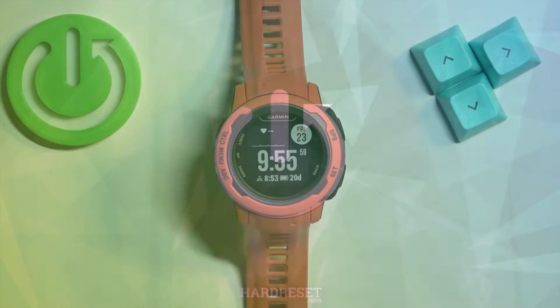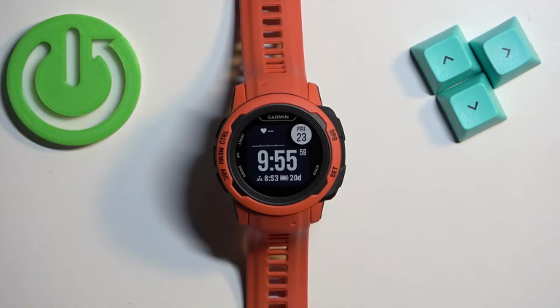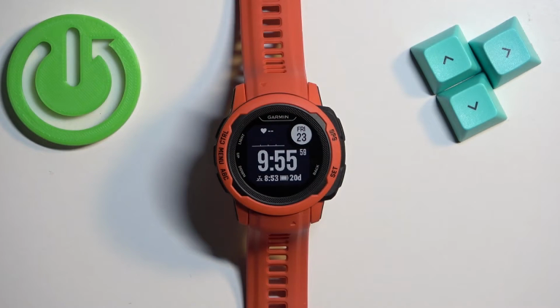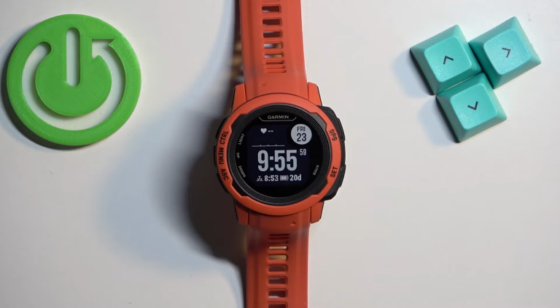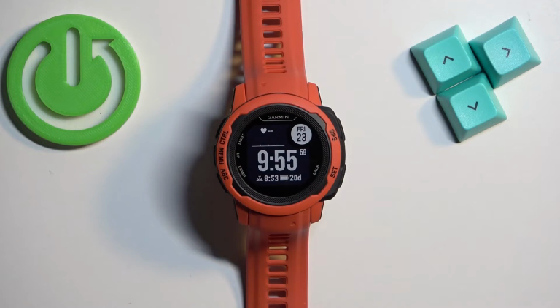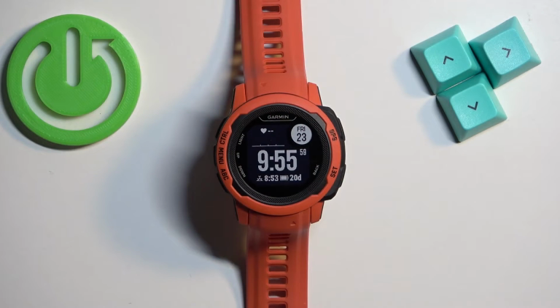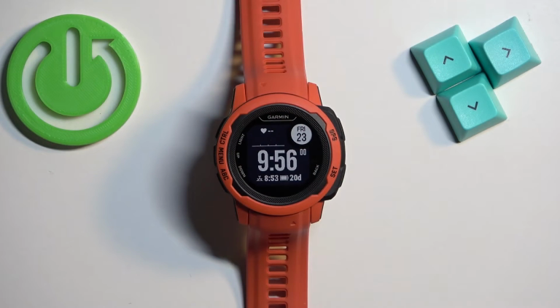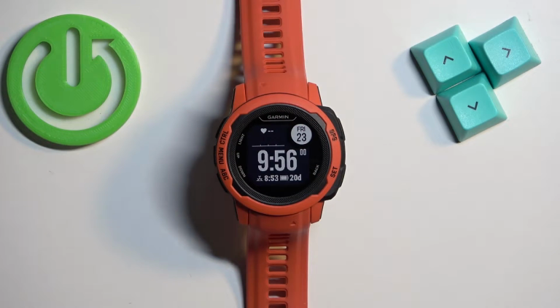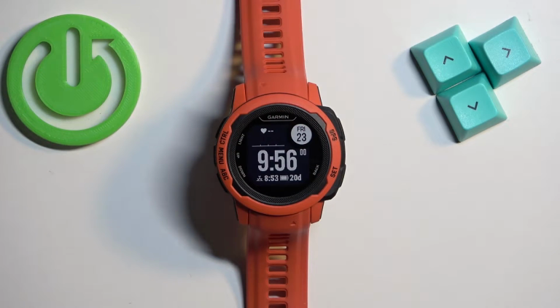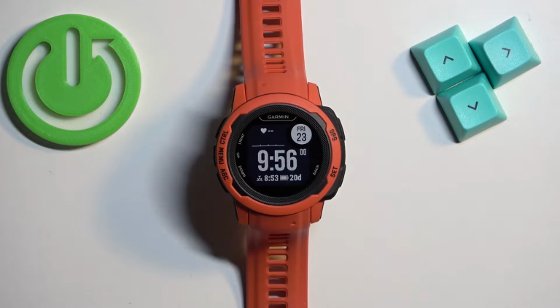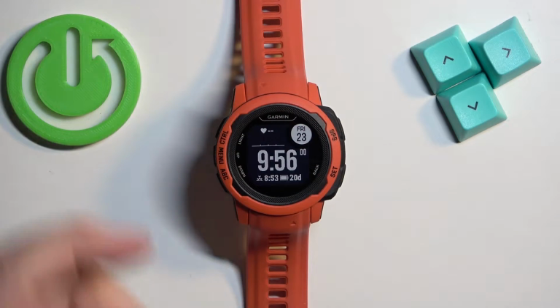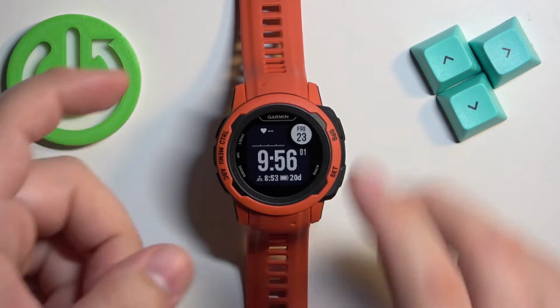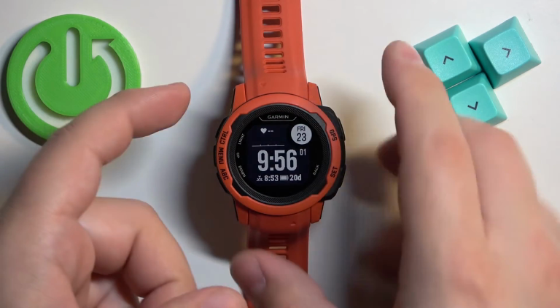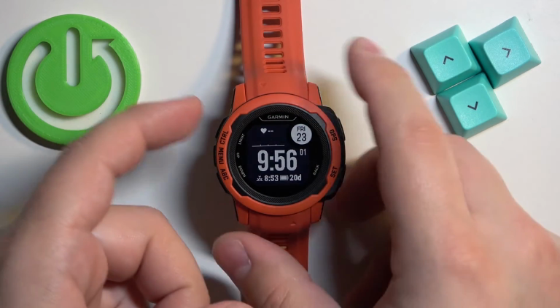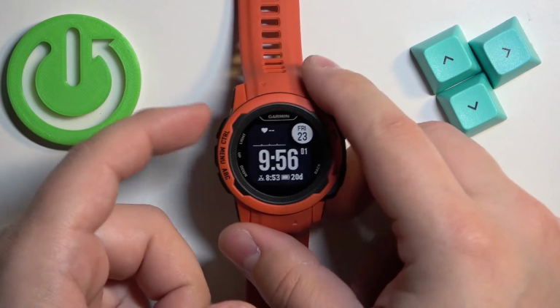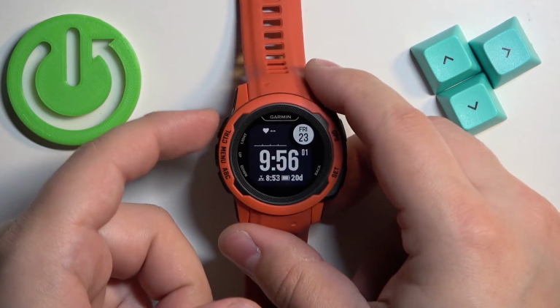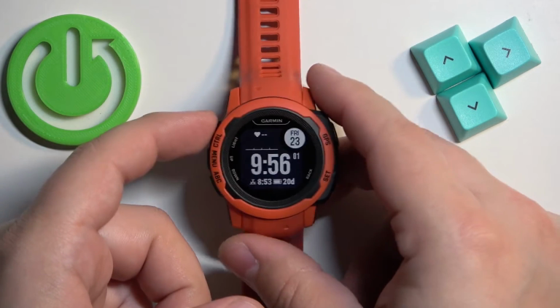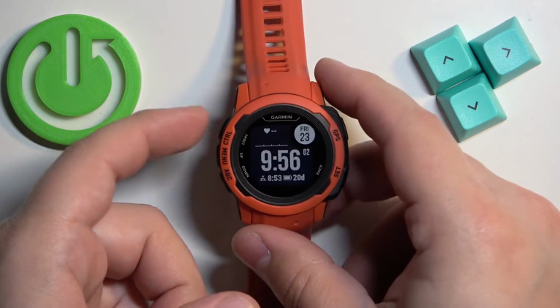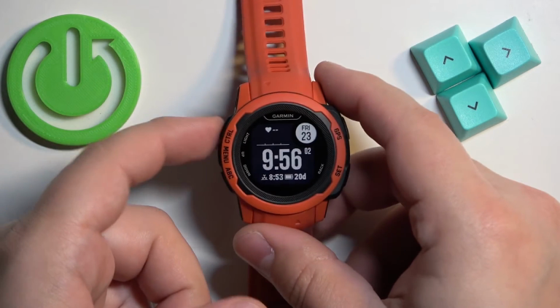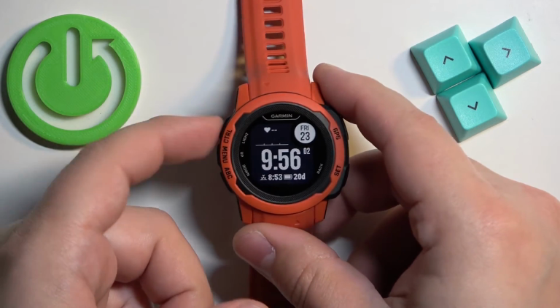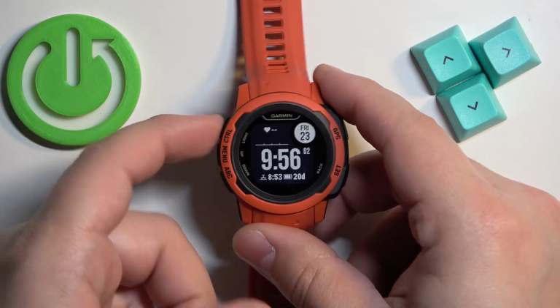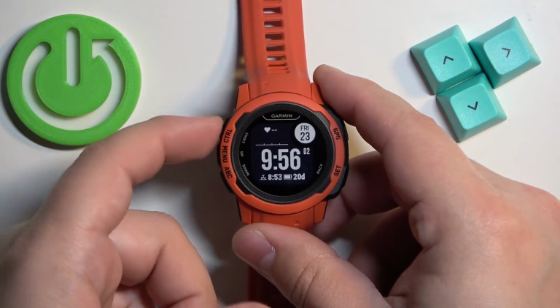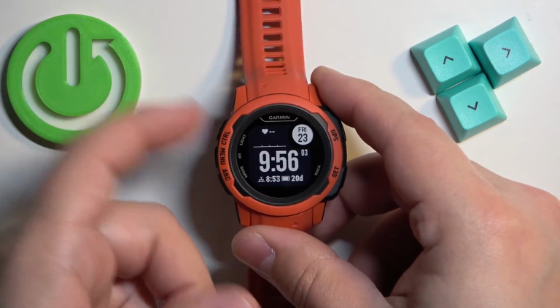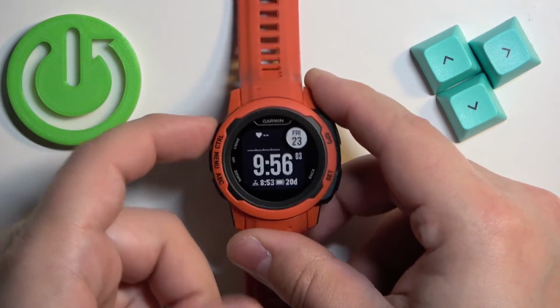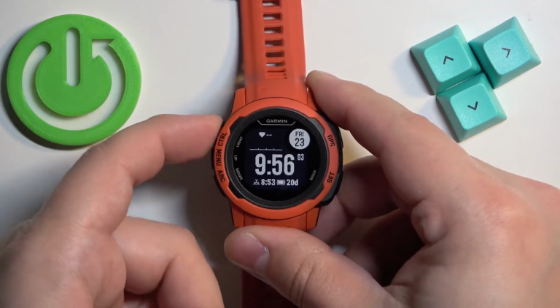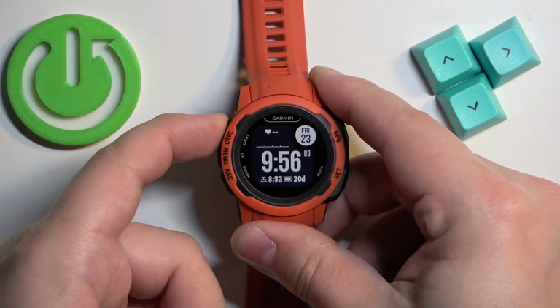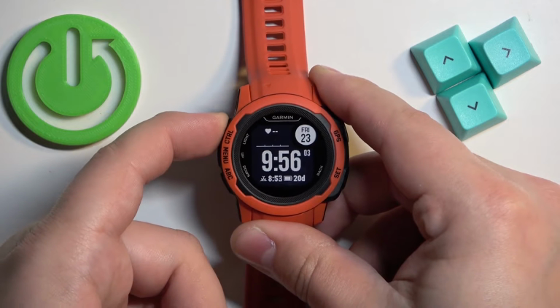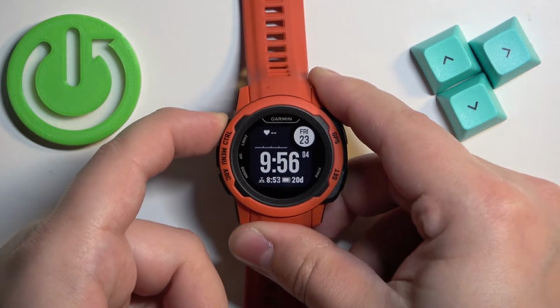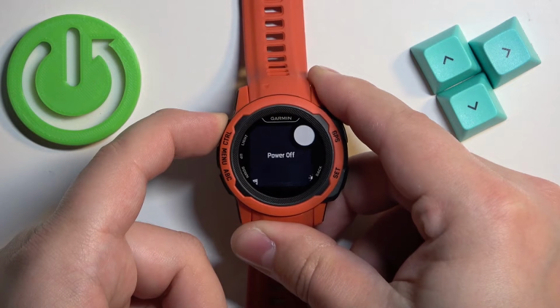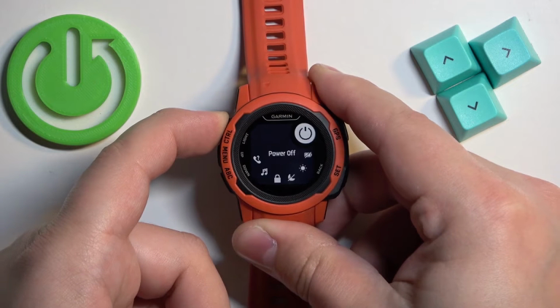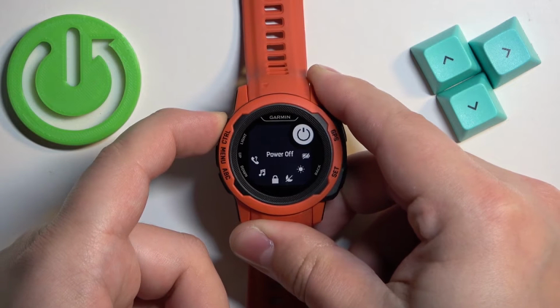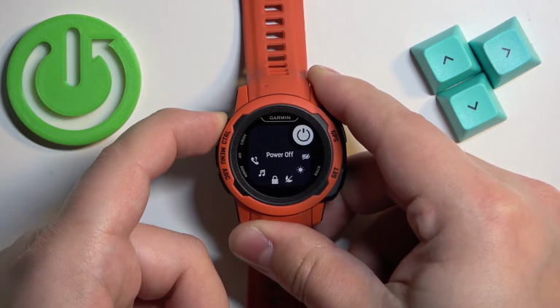To force restart this watch, simply press and hold the control button and keep holding it until the watch turns off.